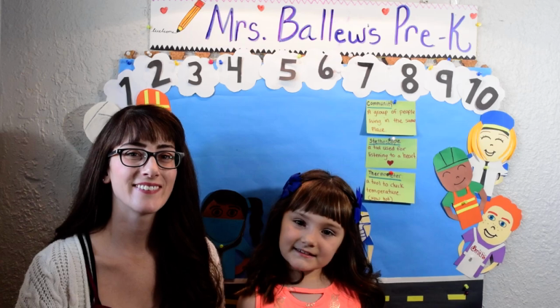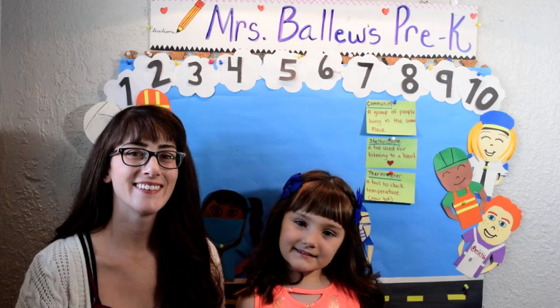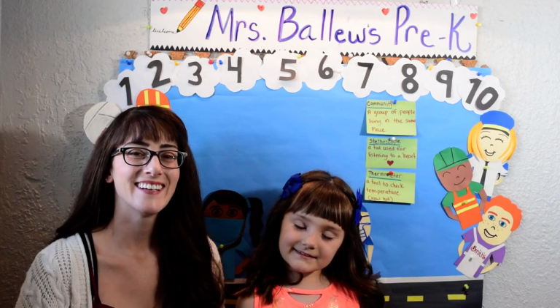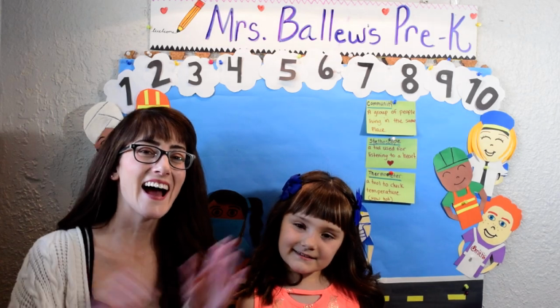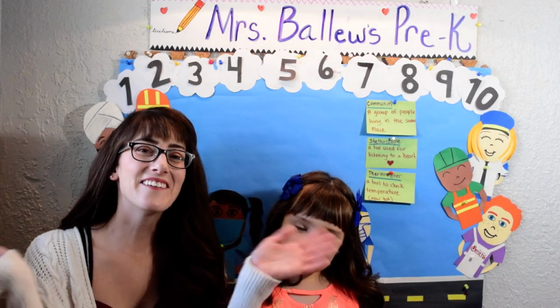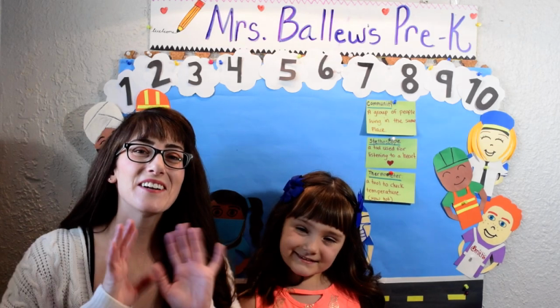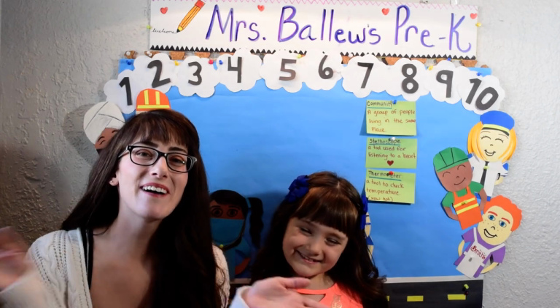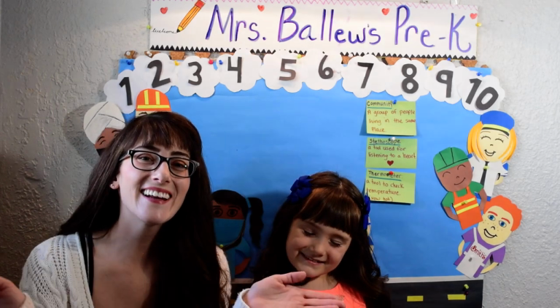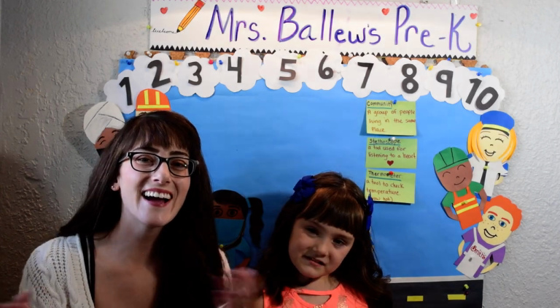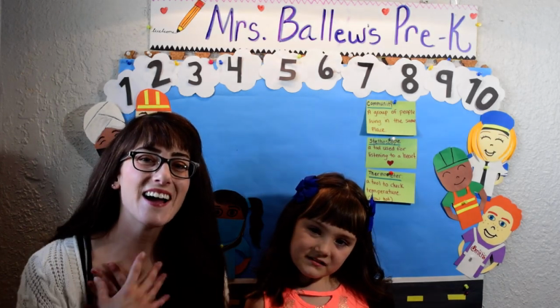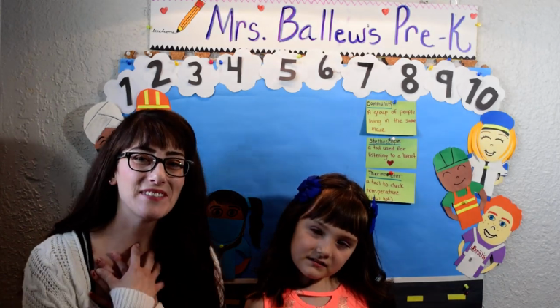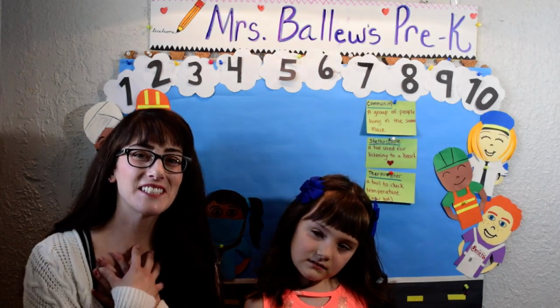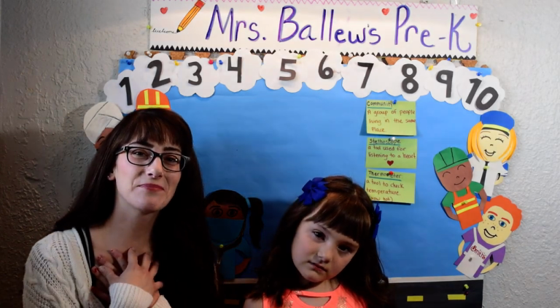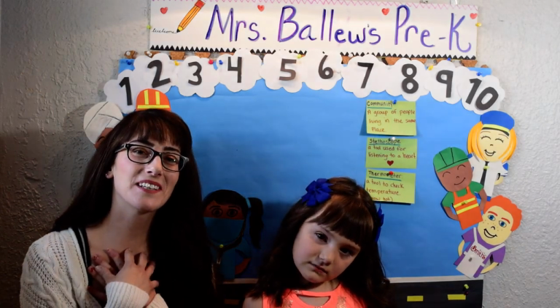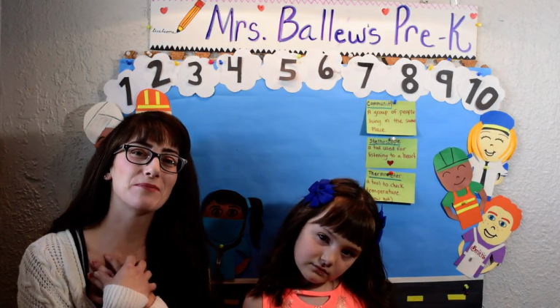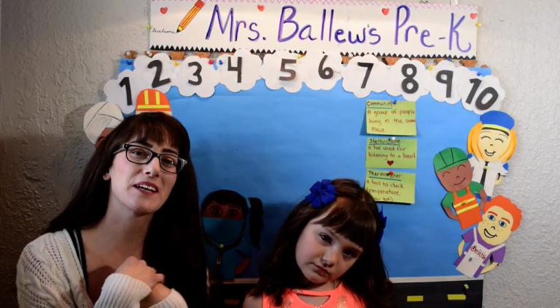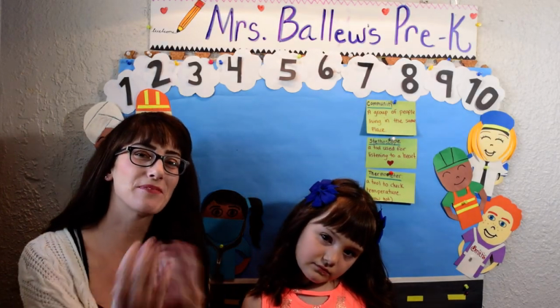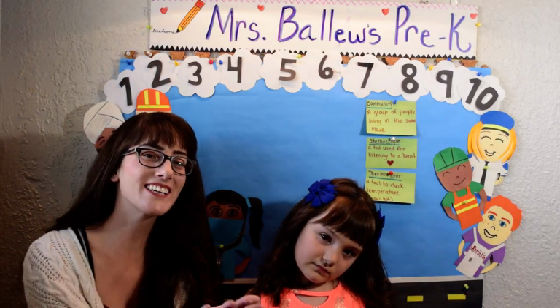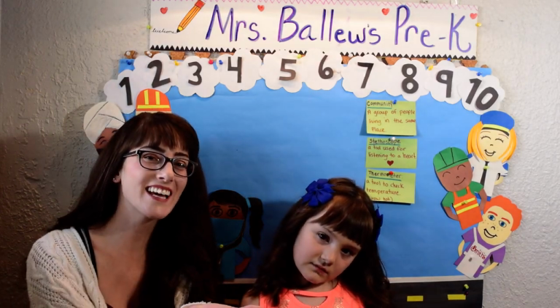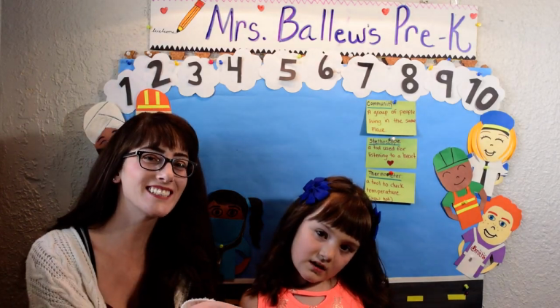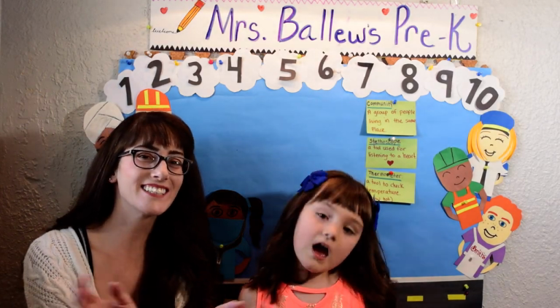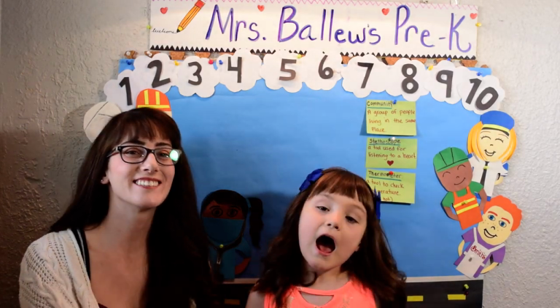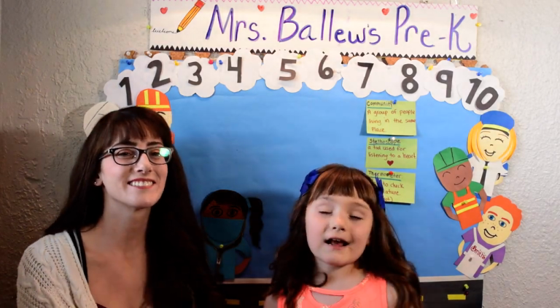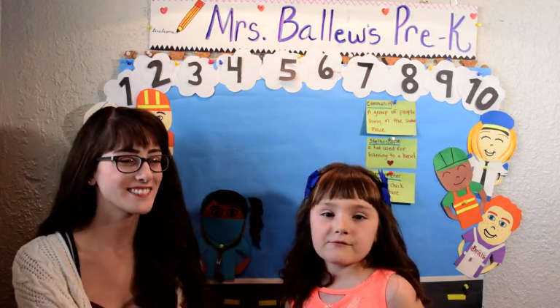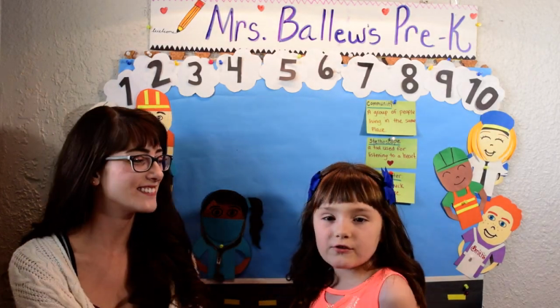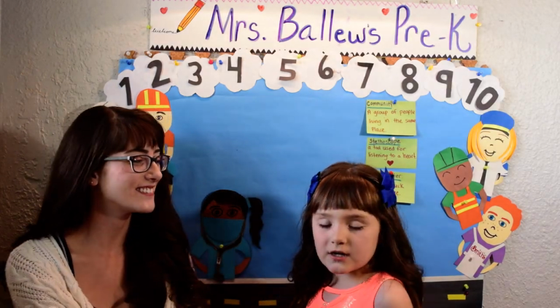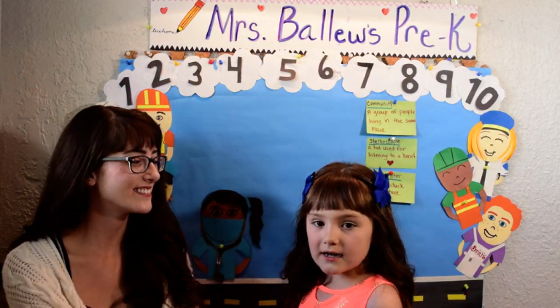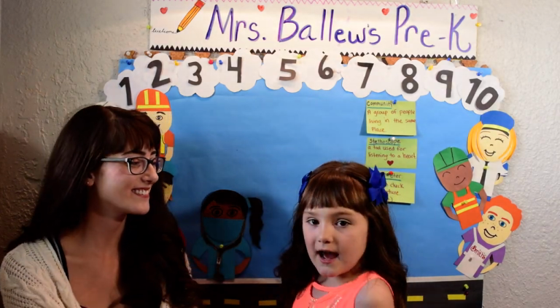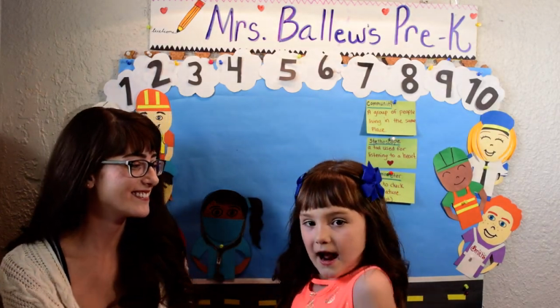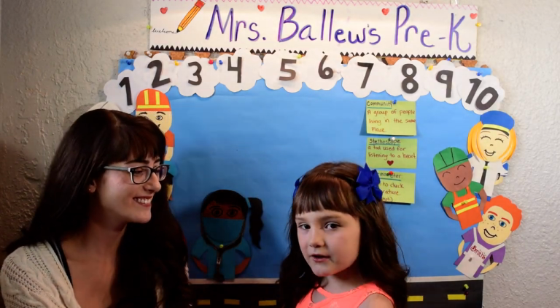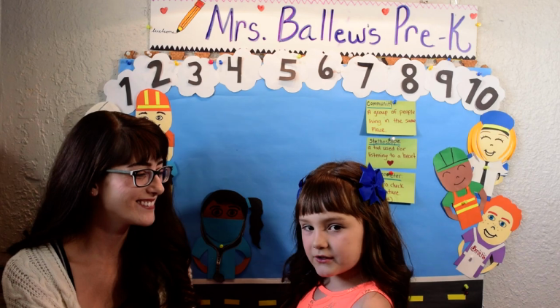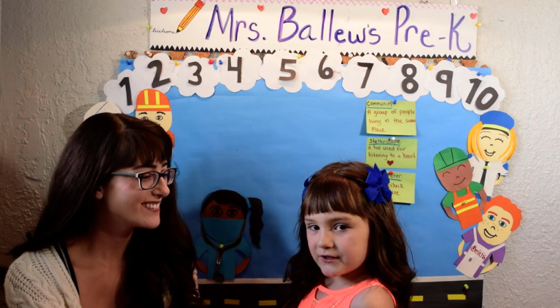Hi everybody! I'm Mrs. Baloo, bringing Pre-K to you. And I'm Veronica. How do you do?